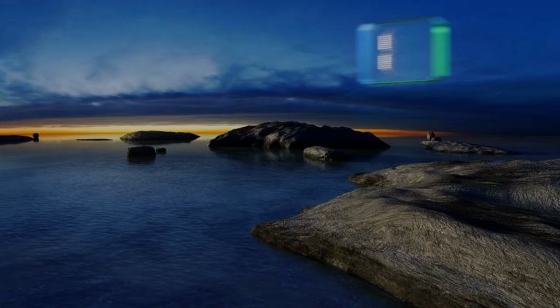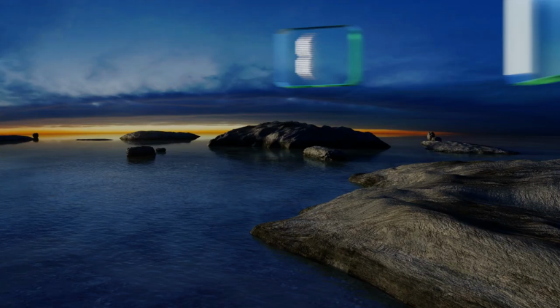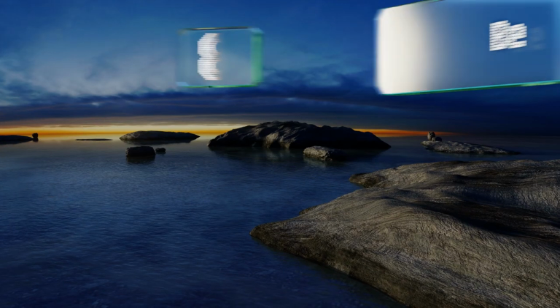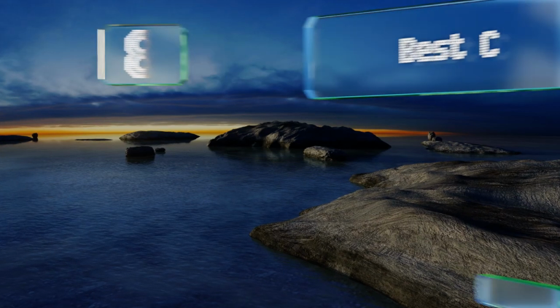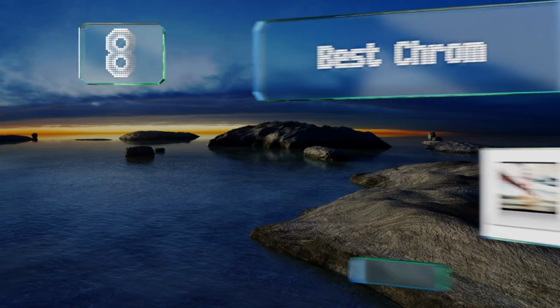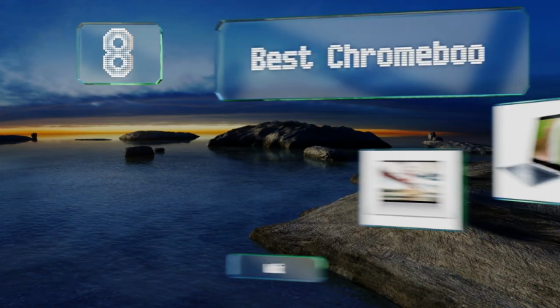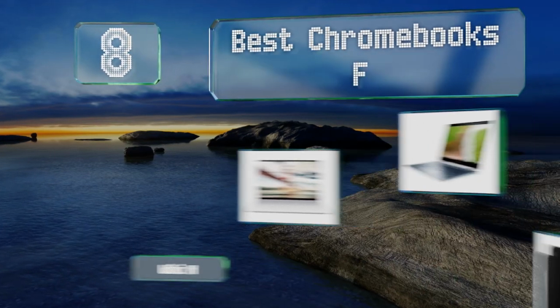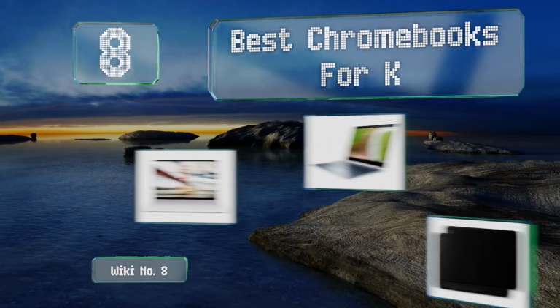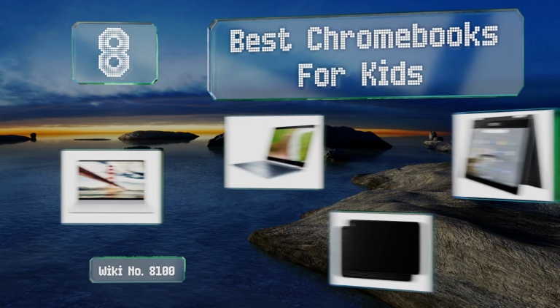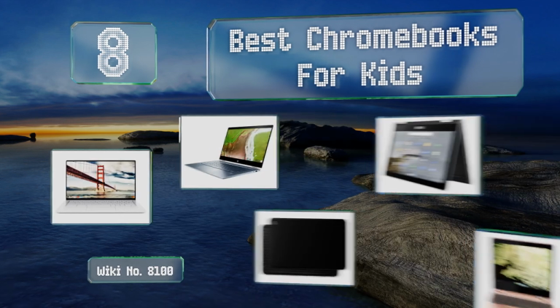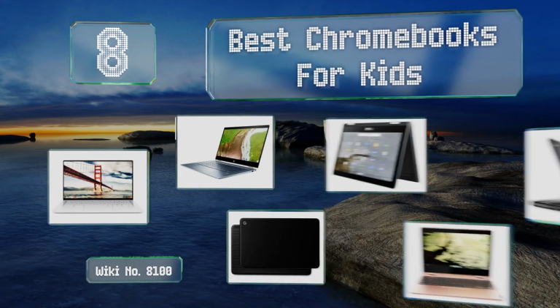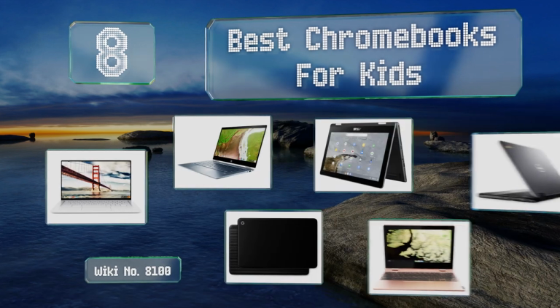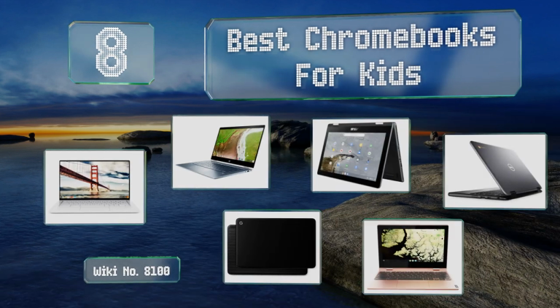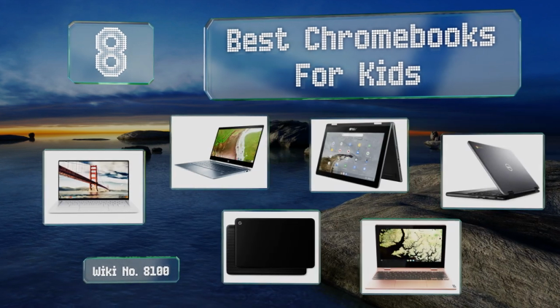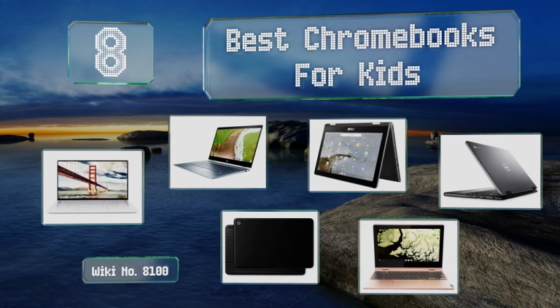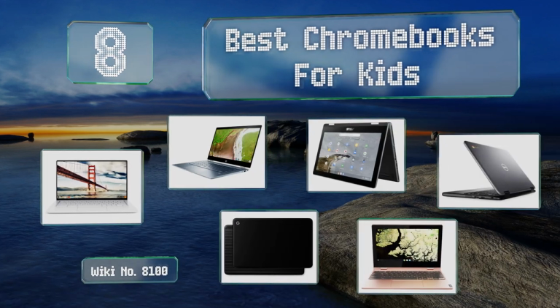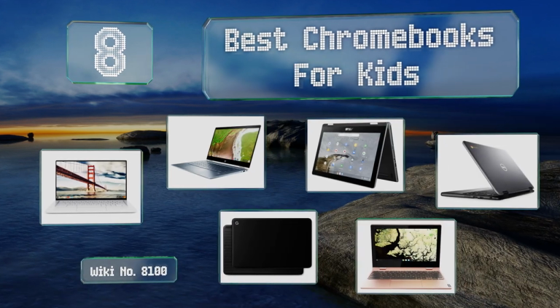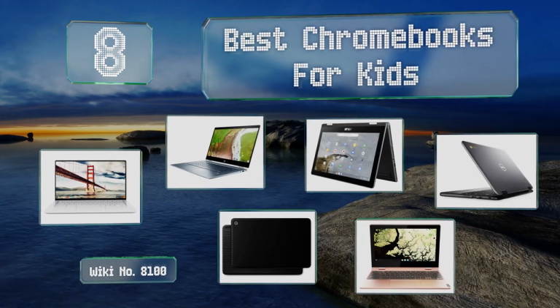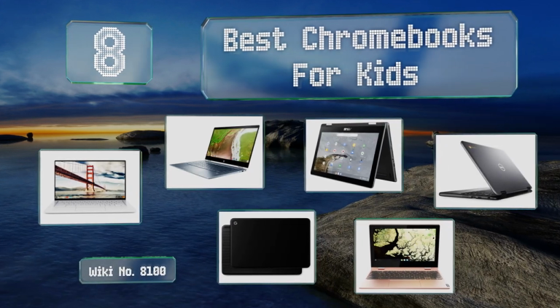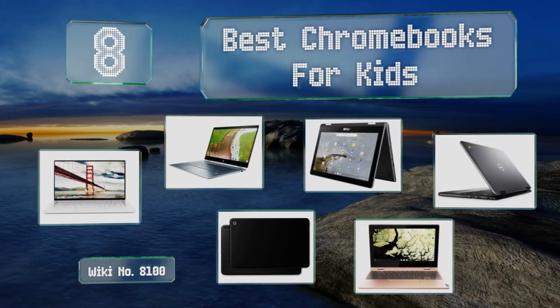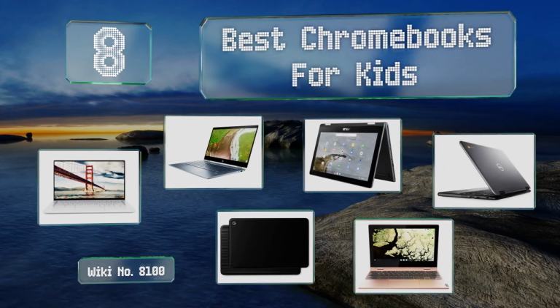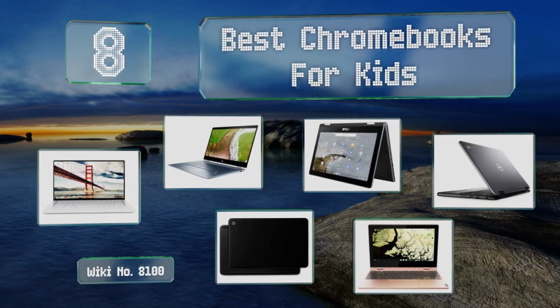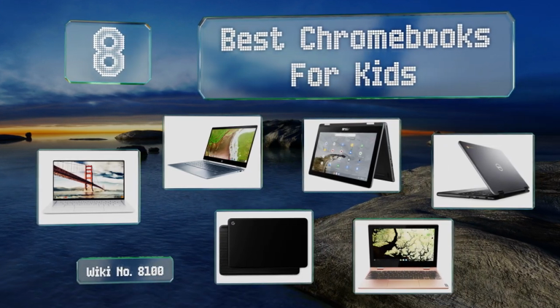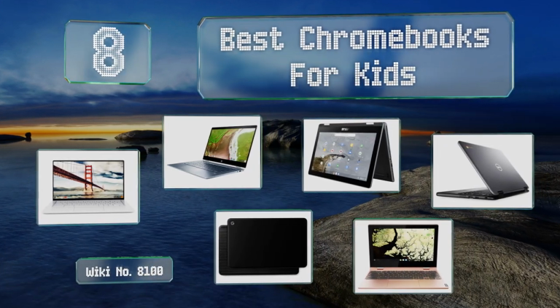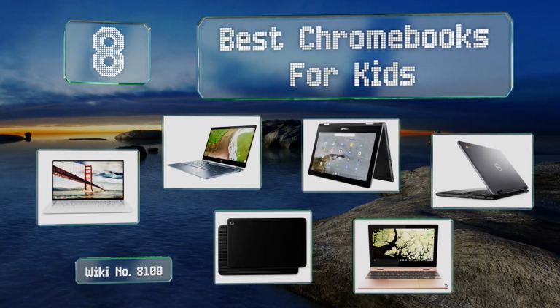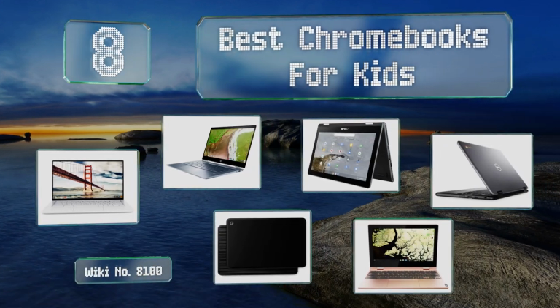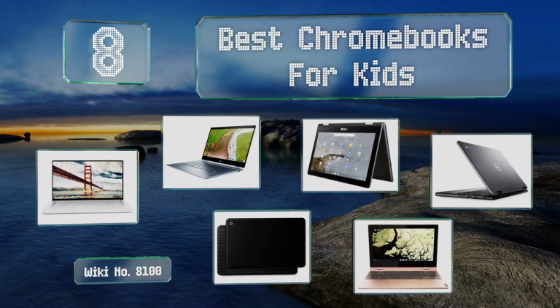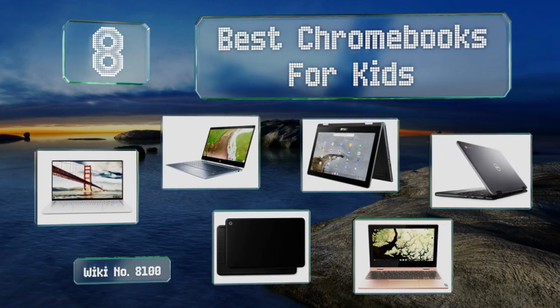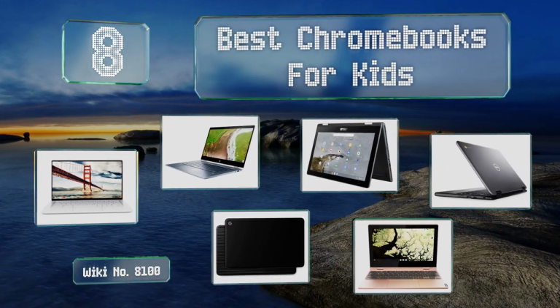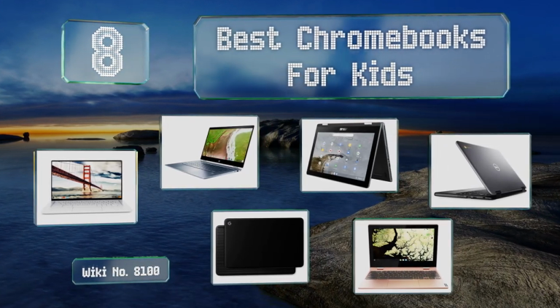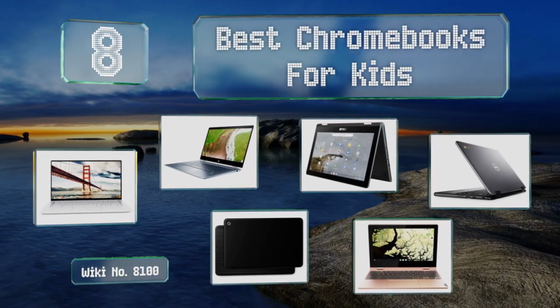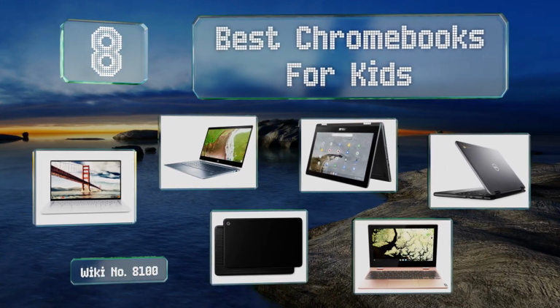Easyvid presents the eight best Chromebooks for kids. Let's get started with the list.